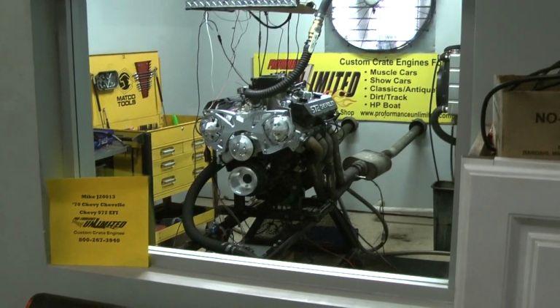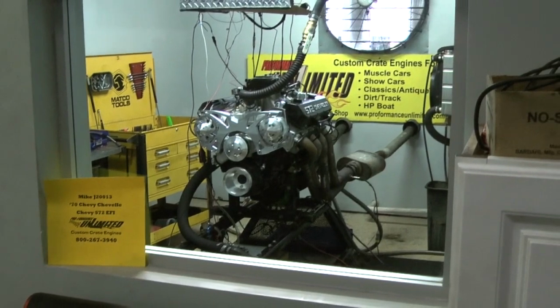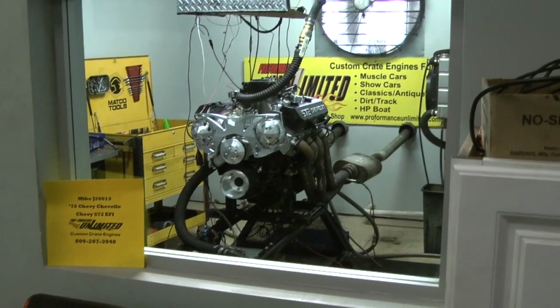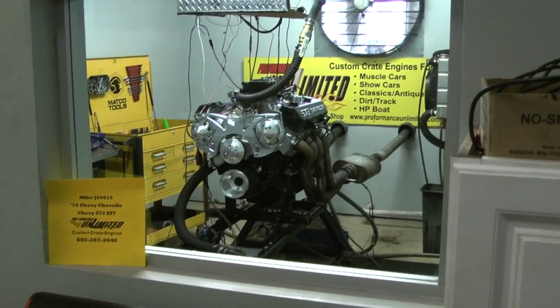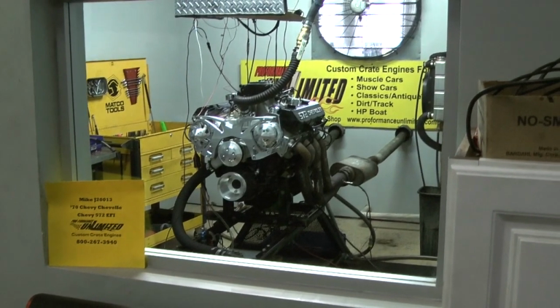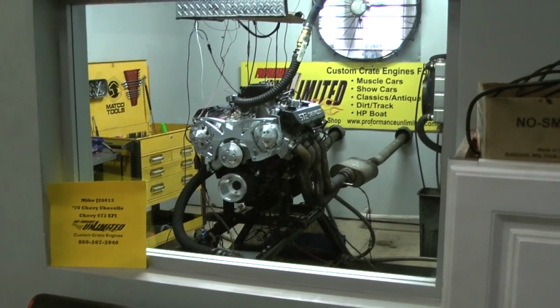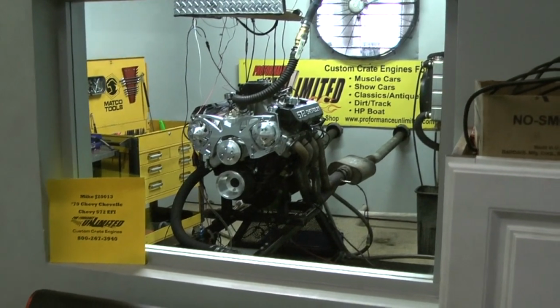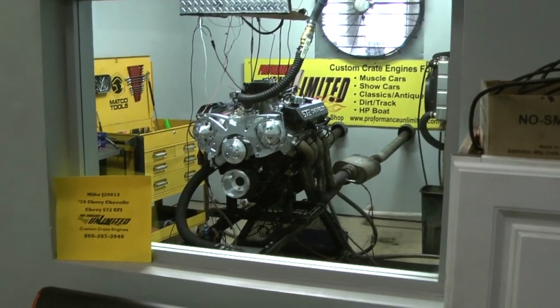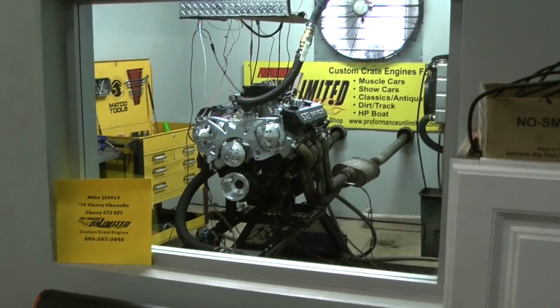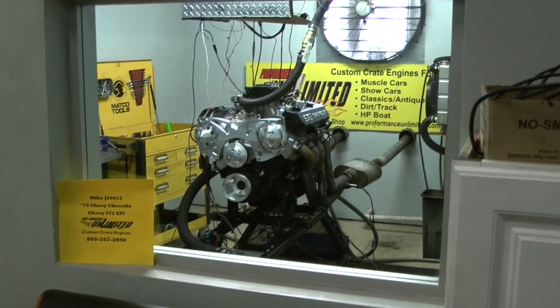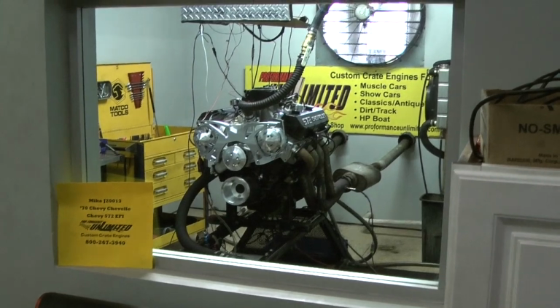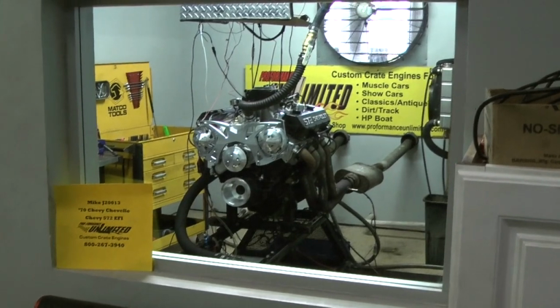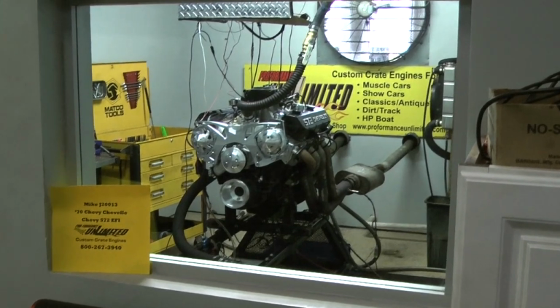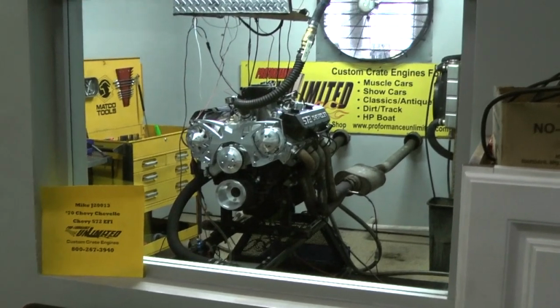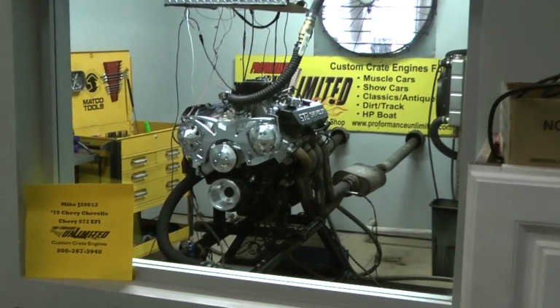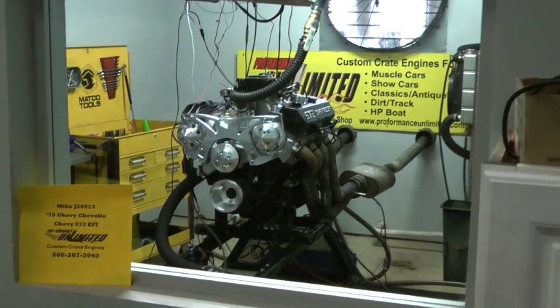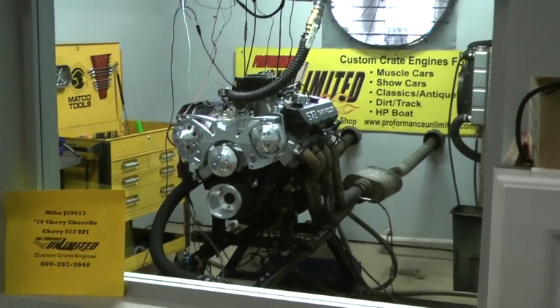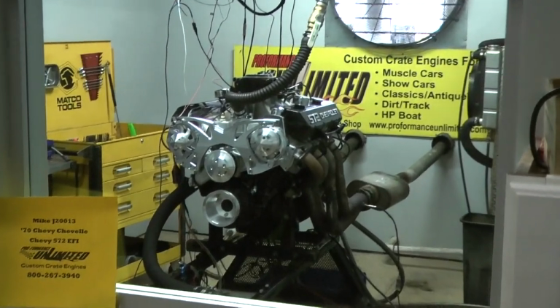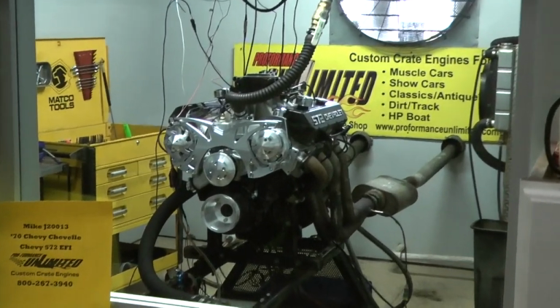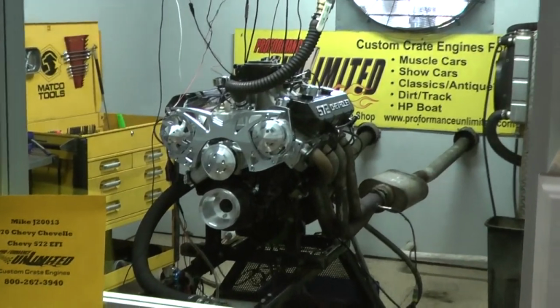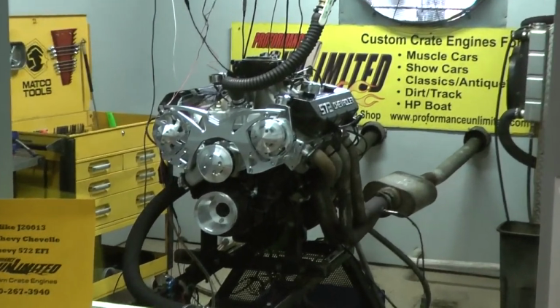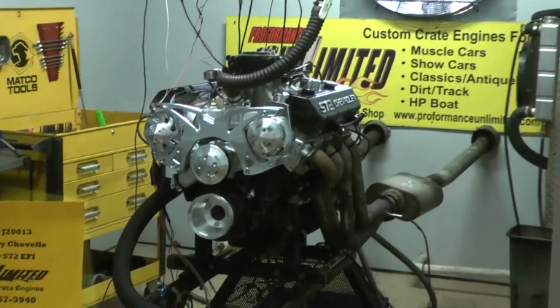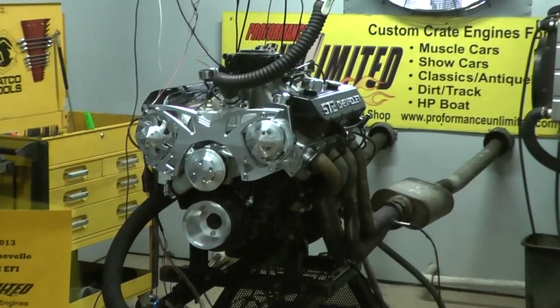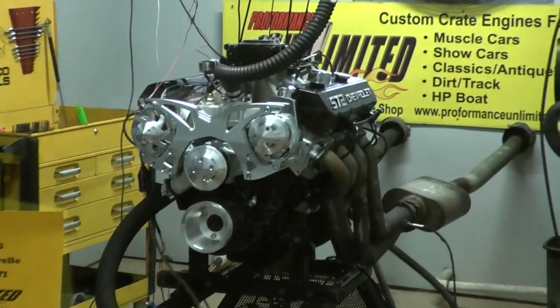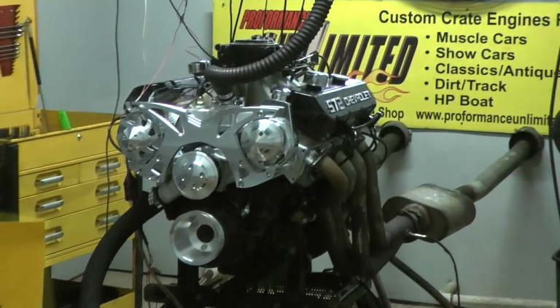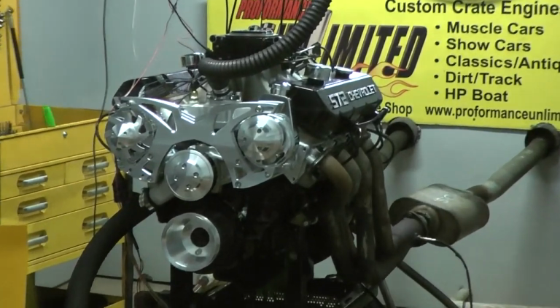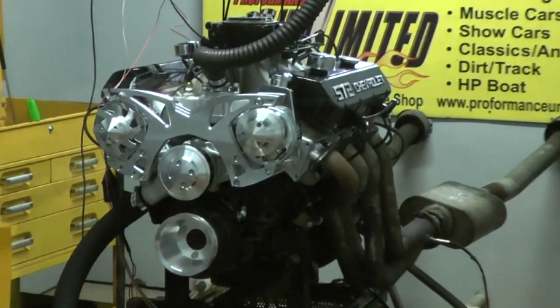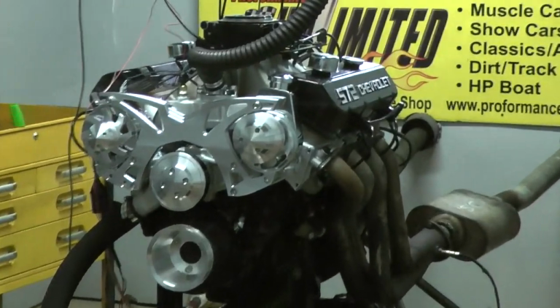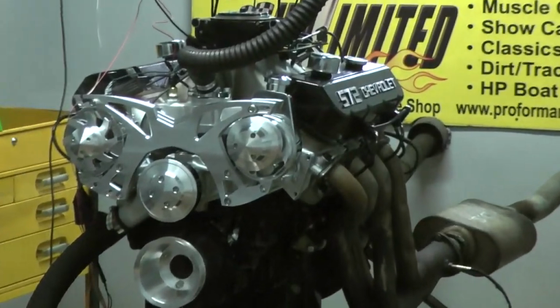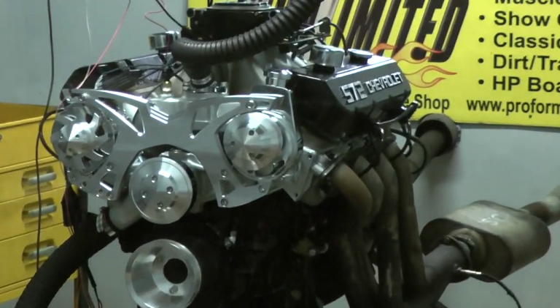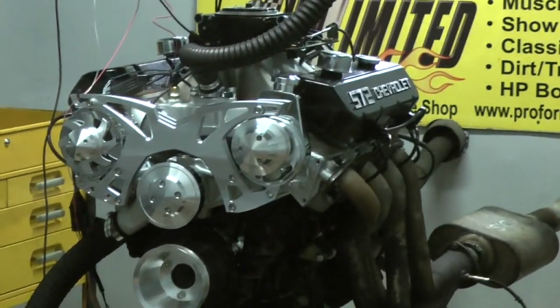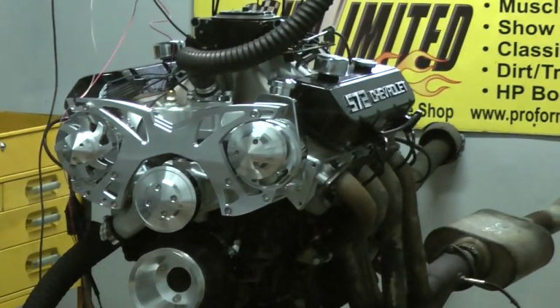Hey Mike, I got your 70 Chevelle engine here. Happens to be one of our Chevy 572 EFI motors.